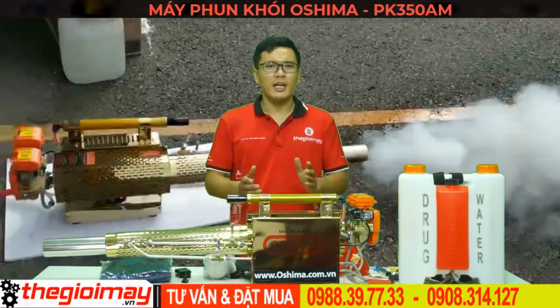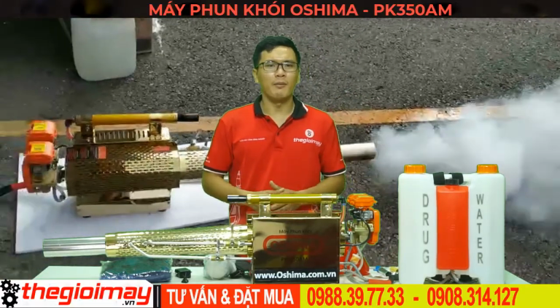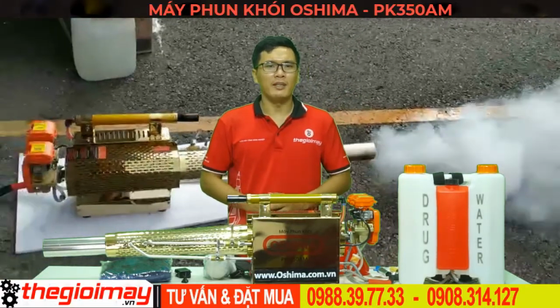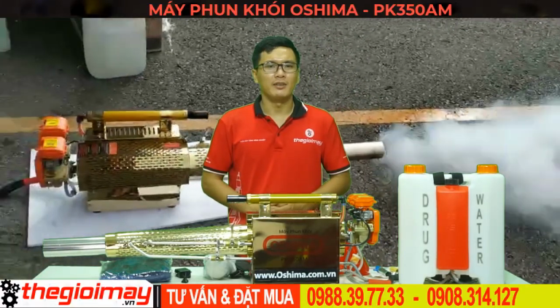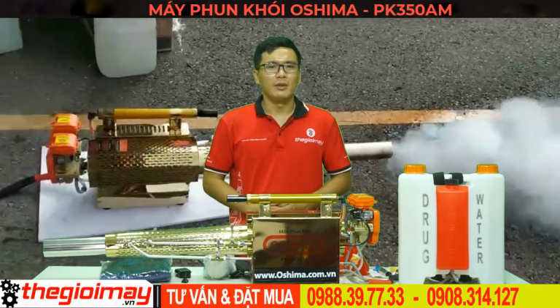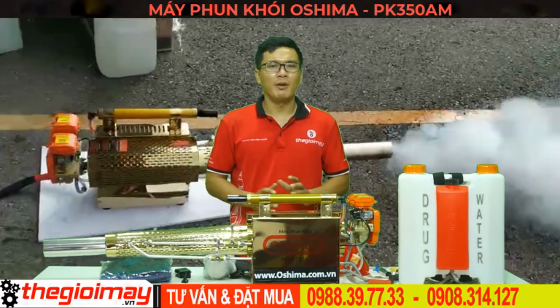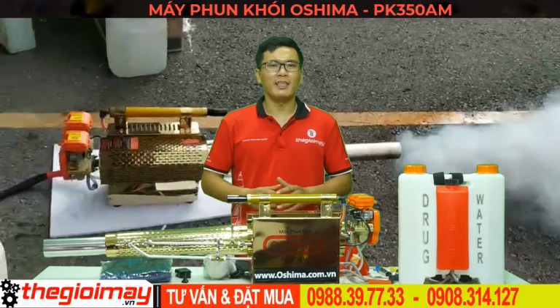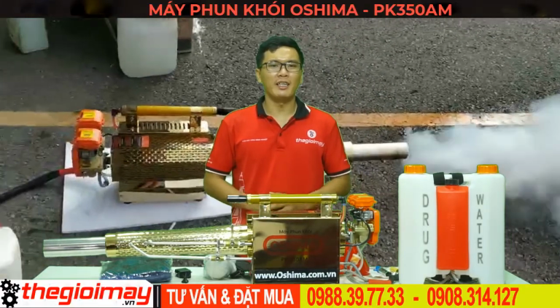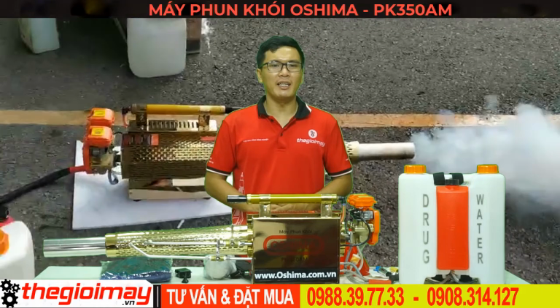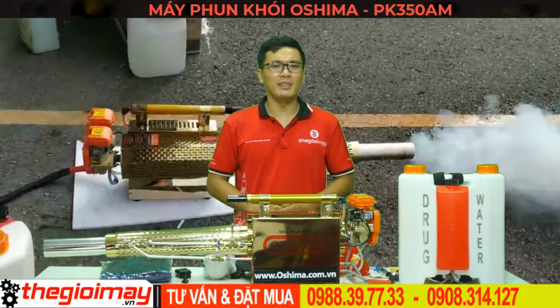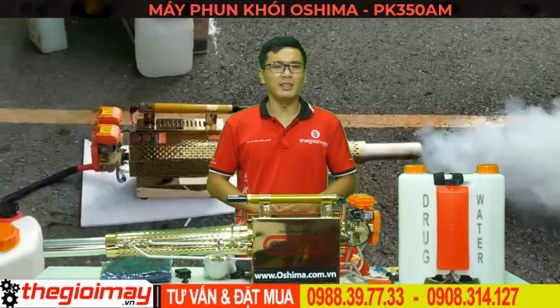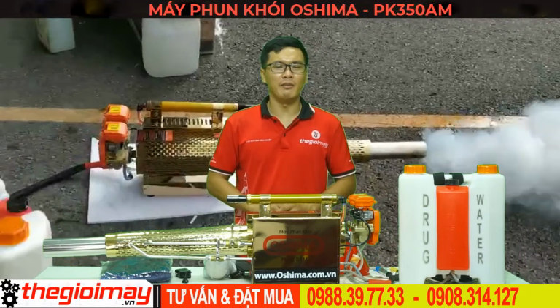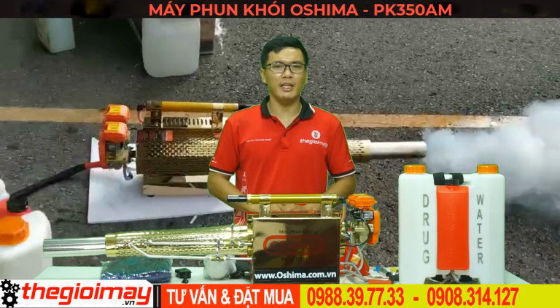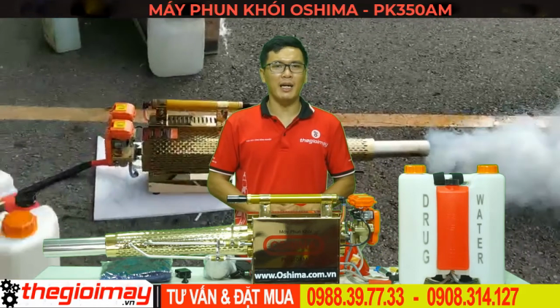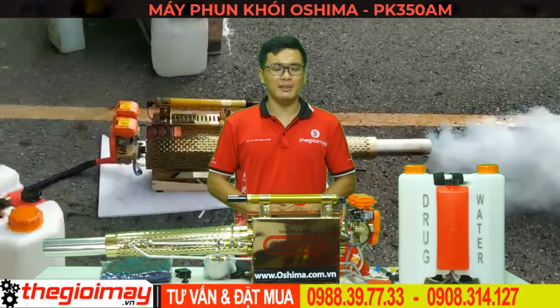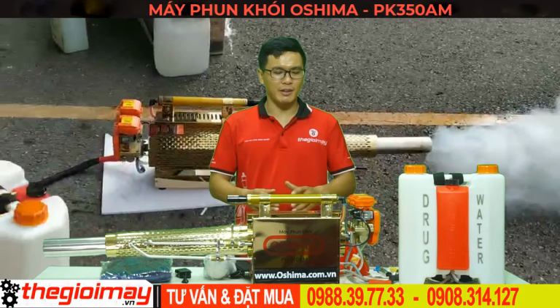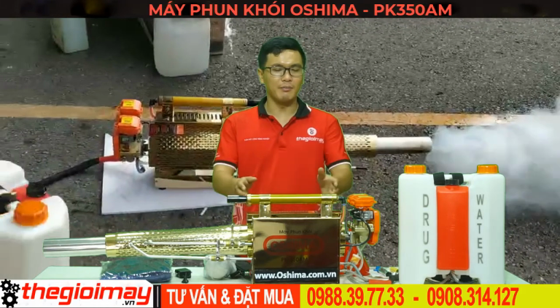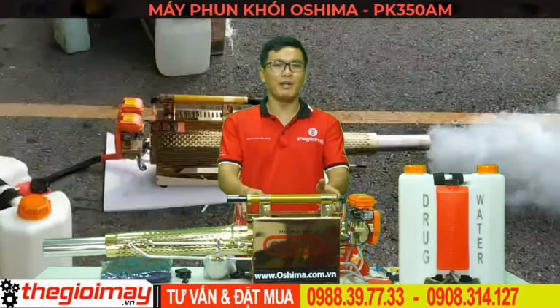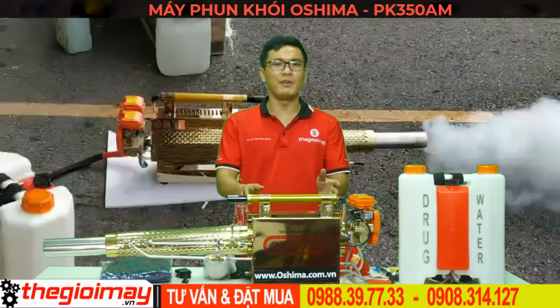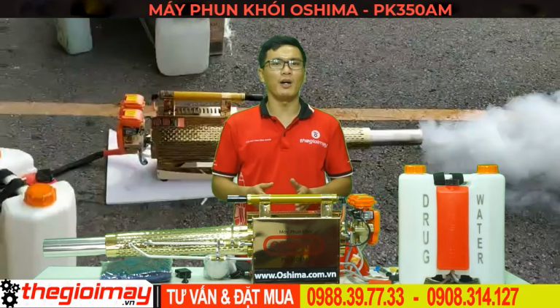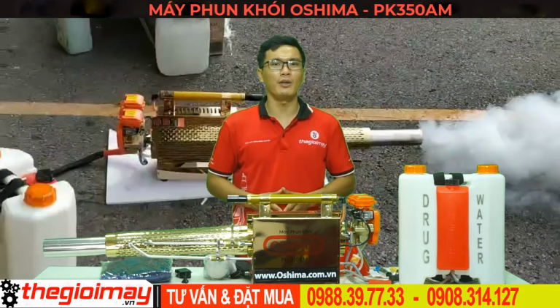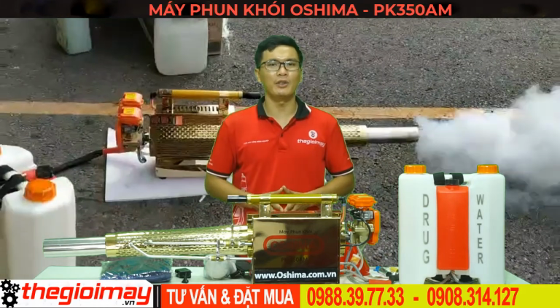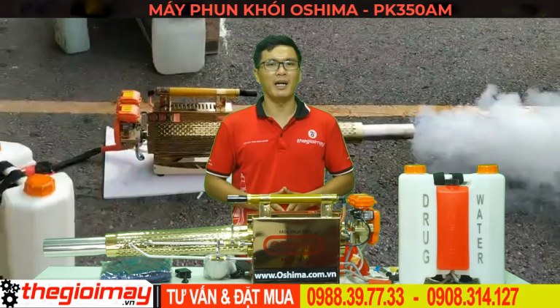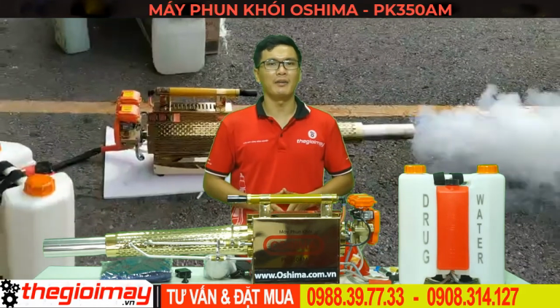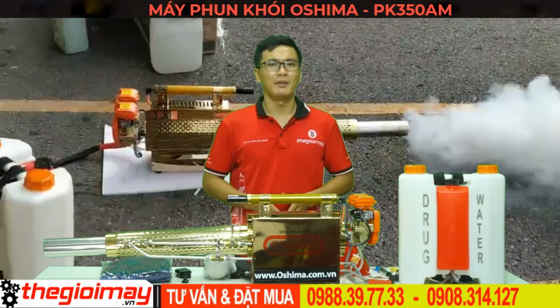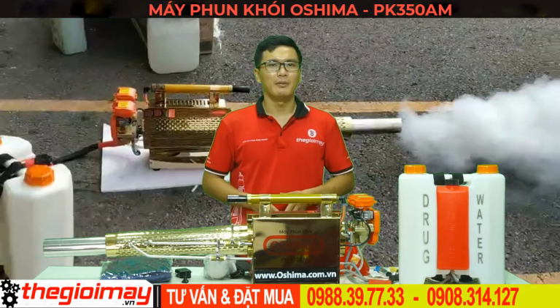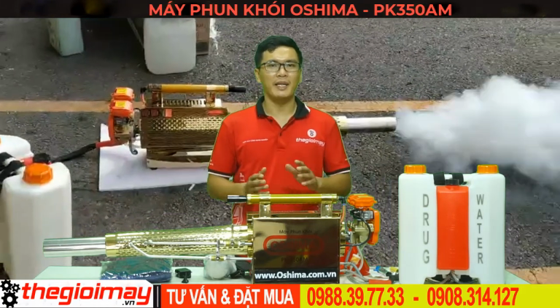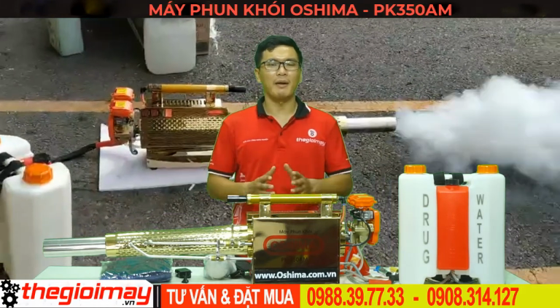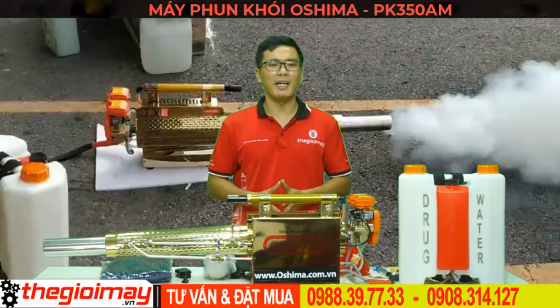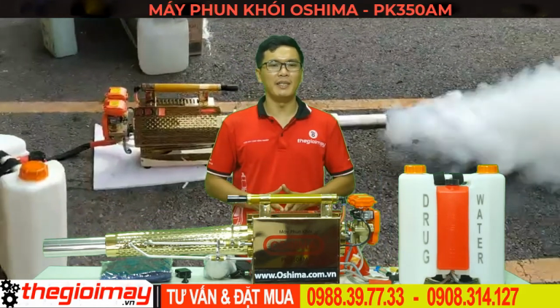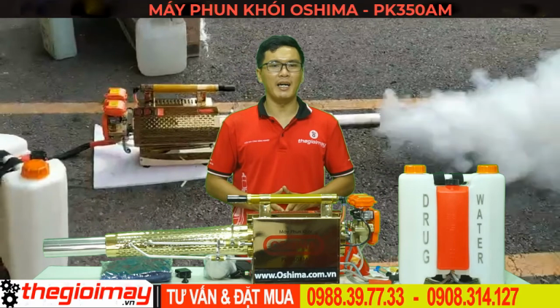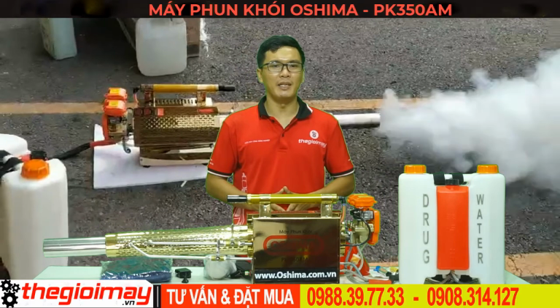Xin chào các bạn, hôm nay Thế Giới Máy xin được giới thiệu với các bạn sản phẩm máy phun khói Oshima PK-350AM.